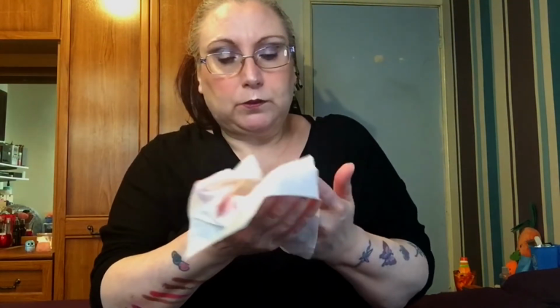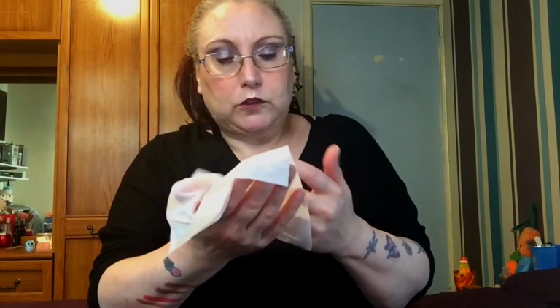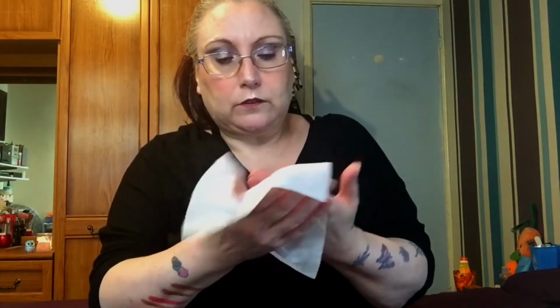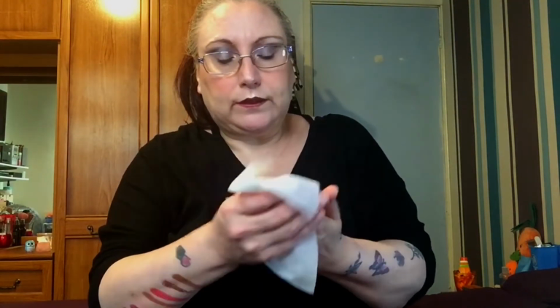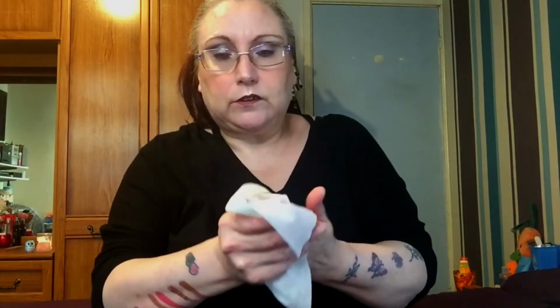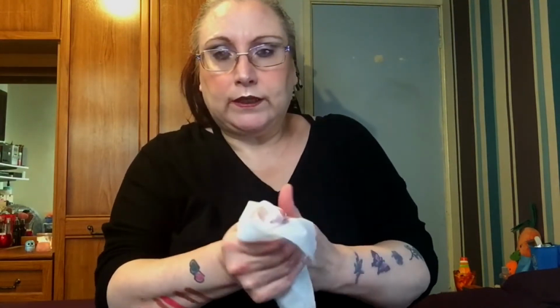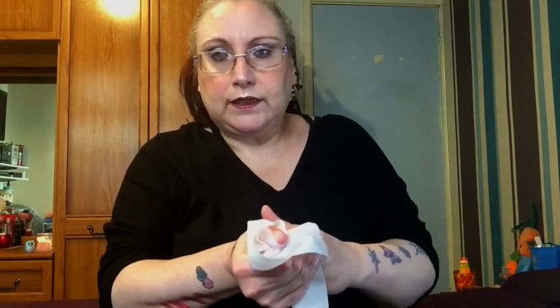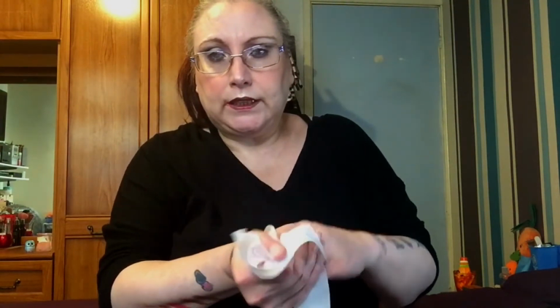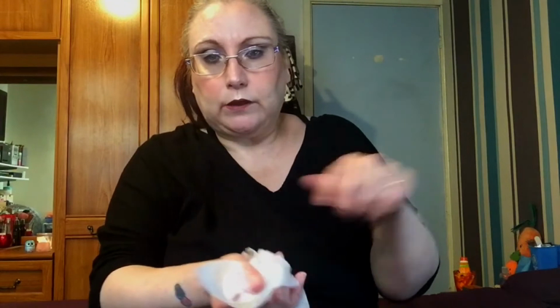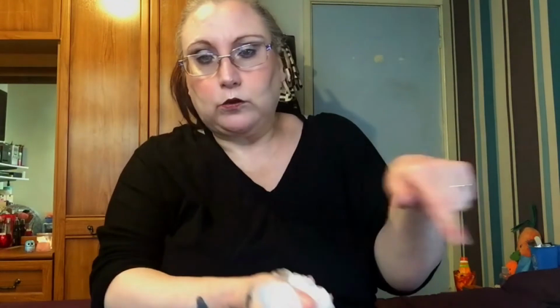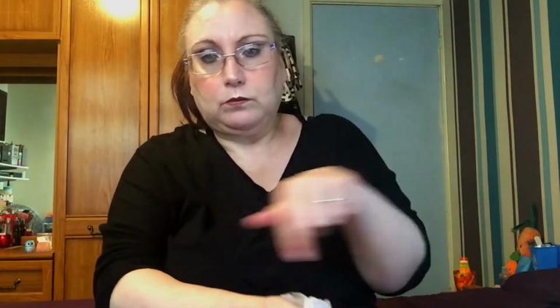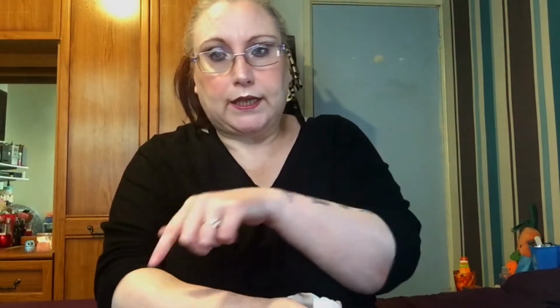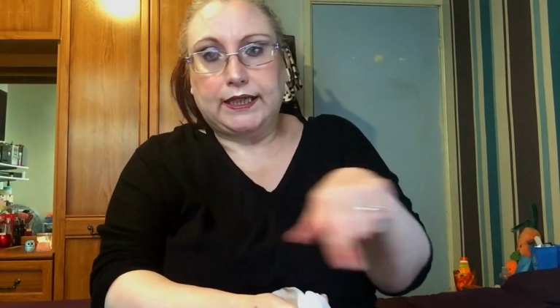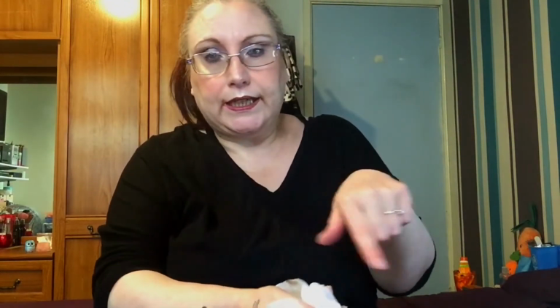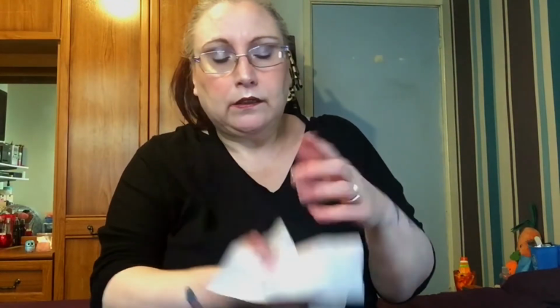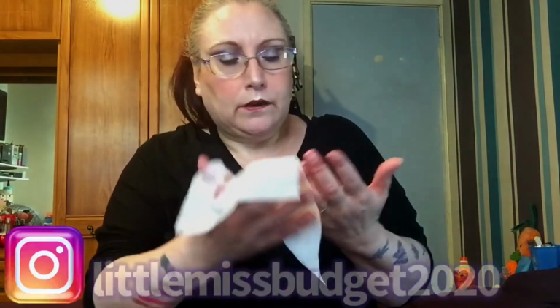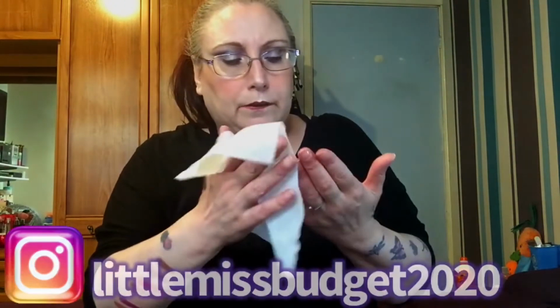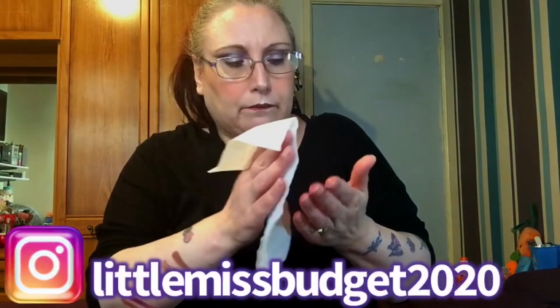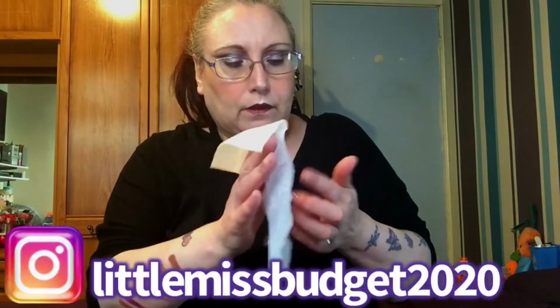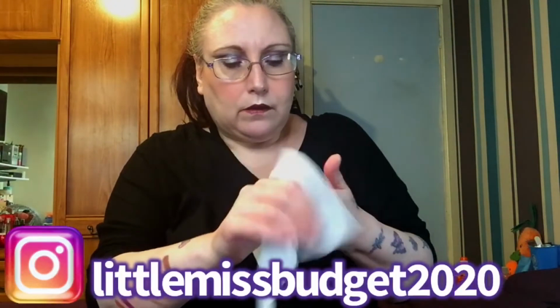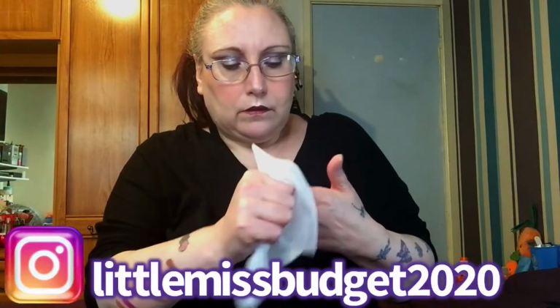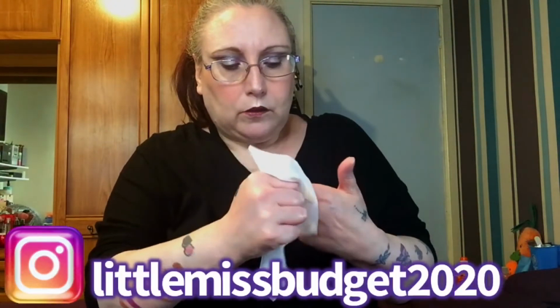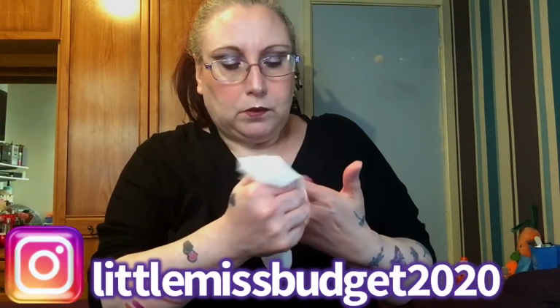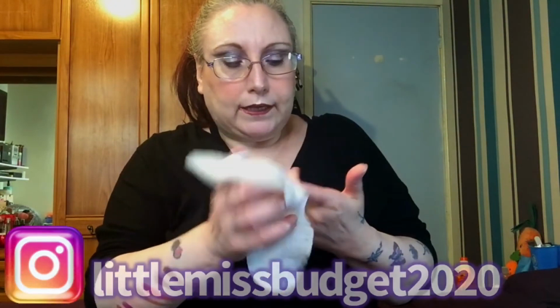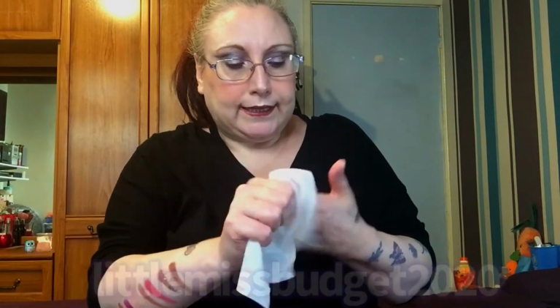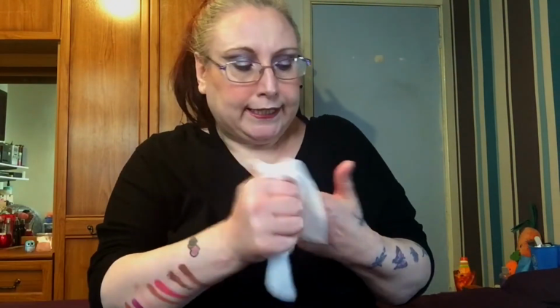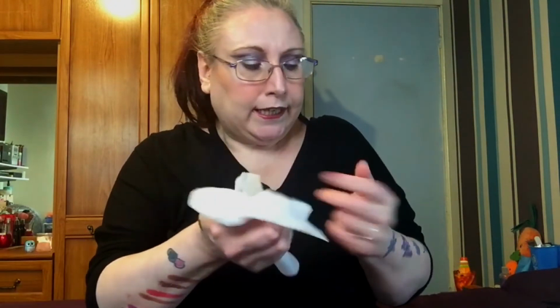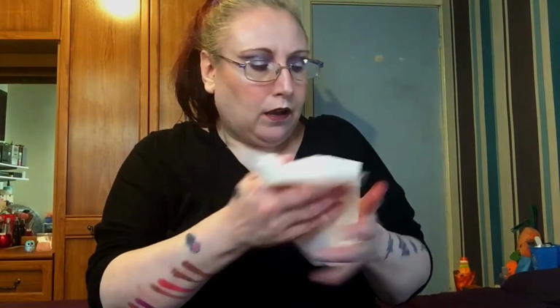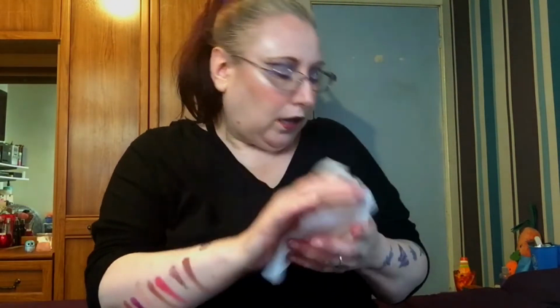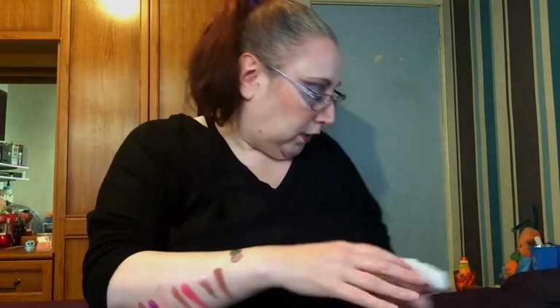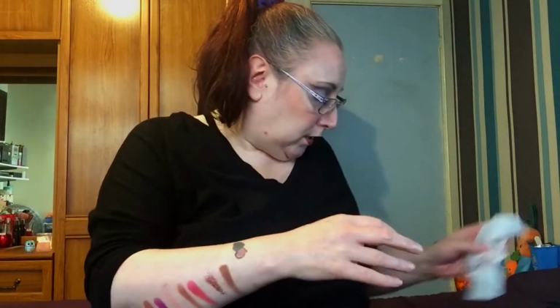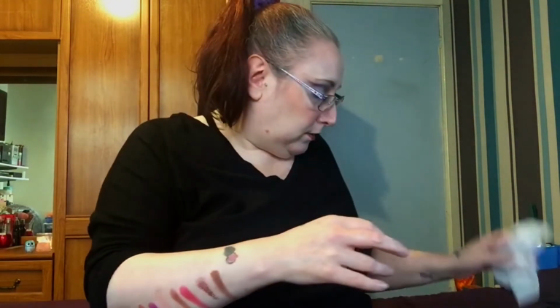So please go and check that out - Little Miss Budget 2020, it'll come up down here.